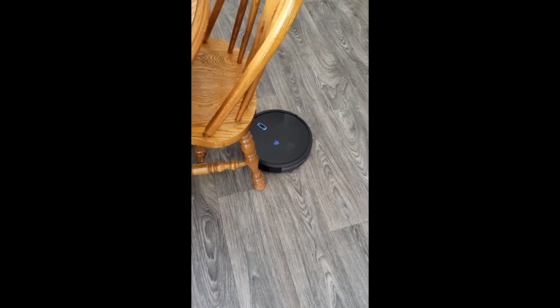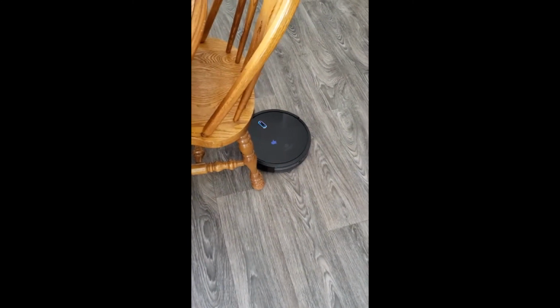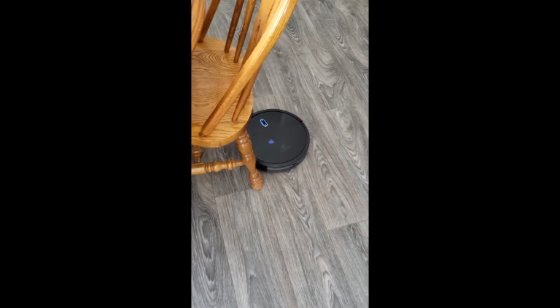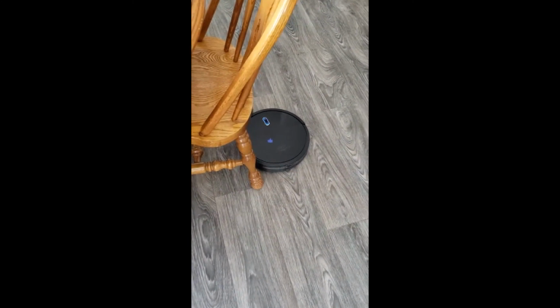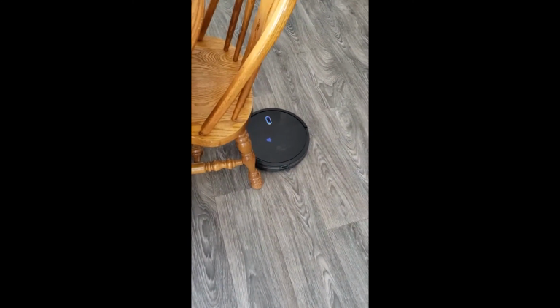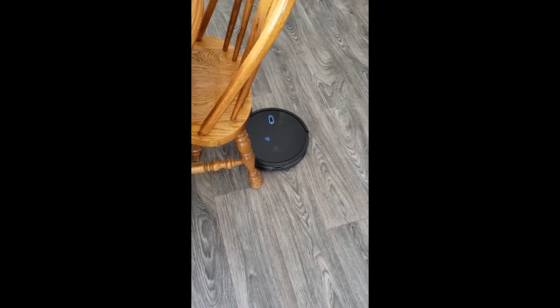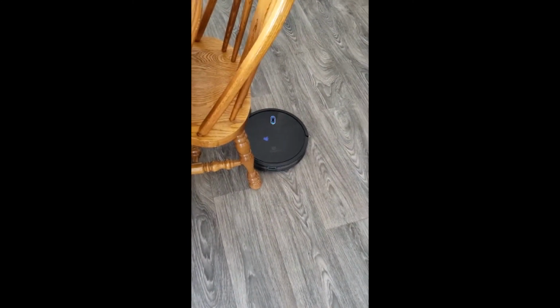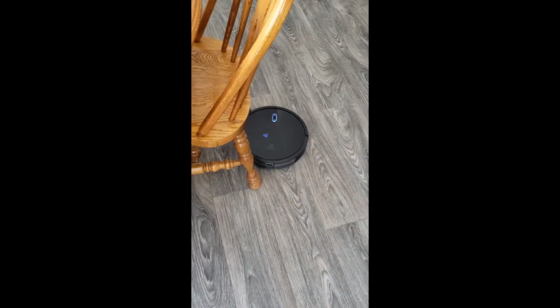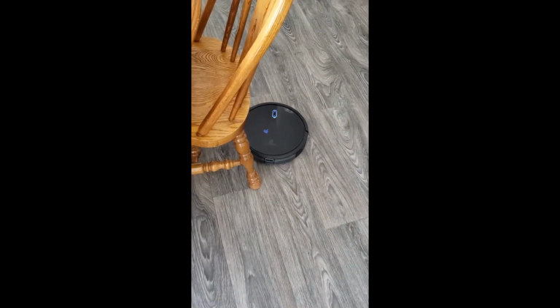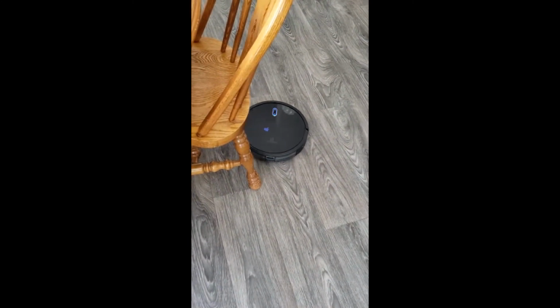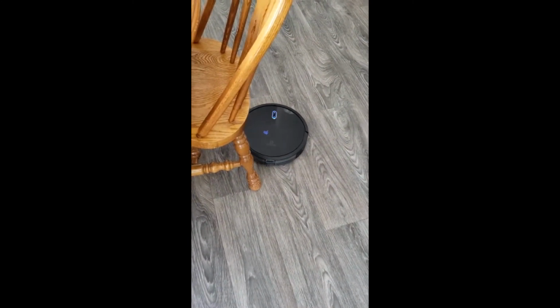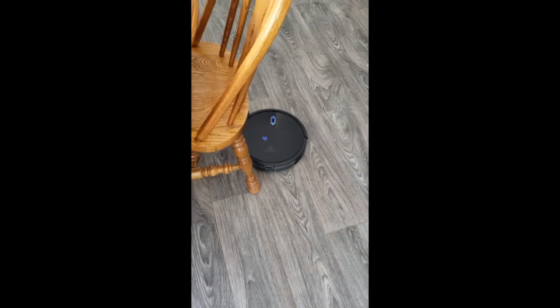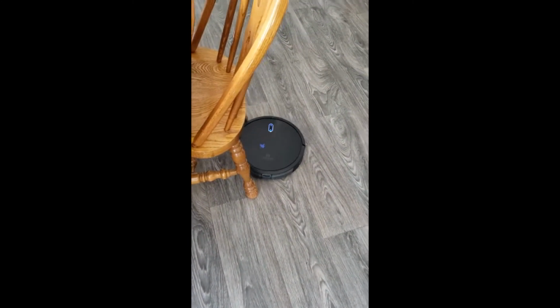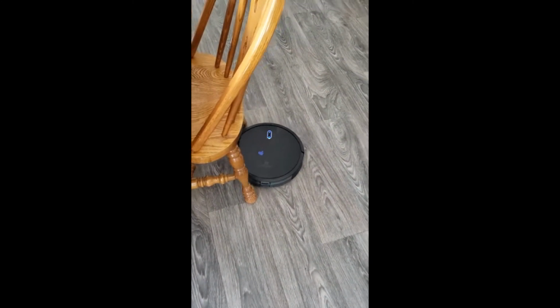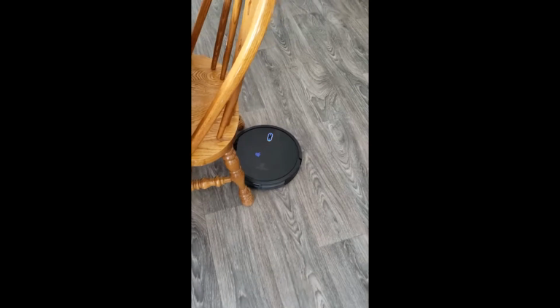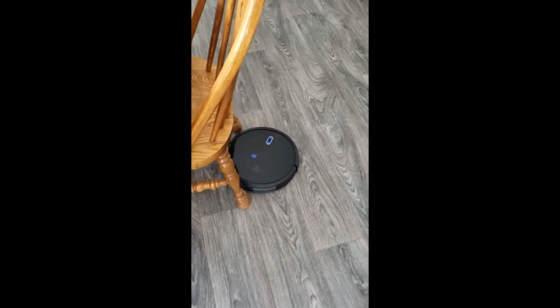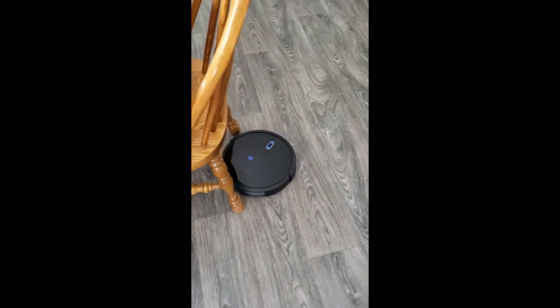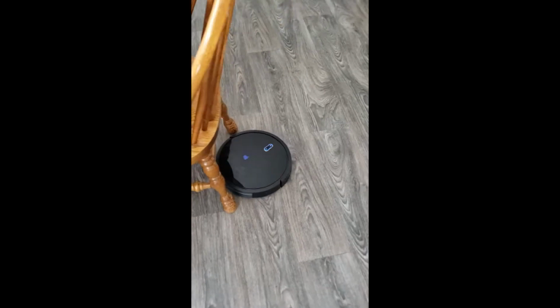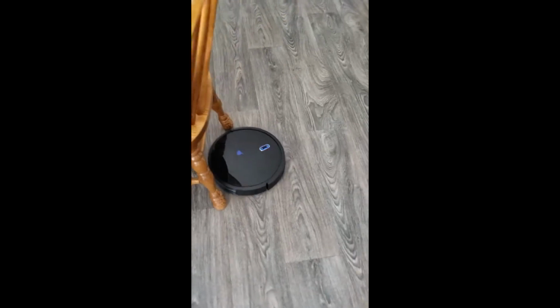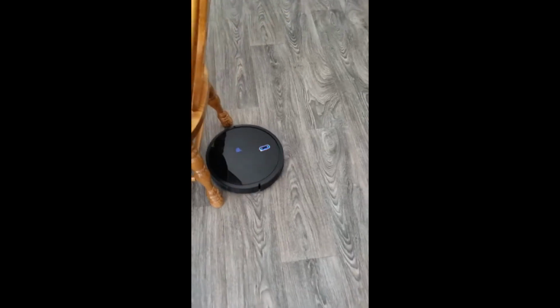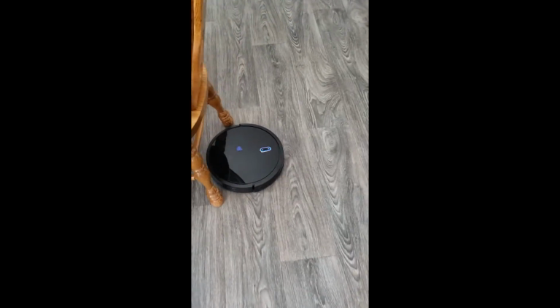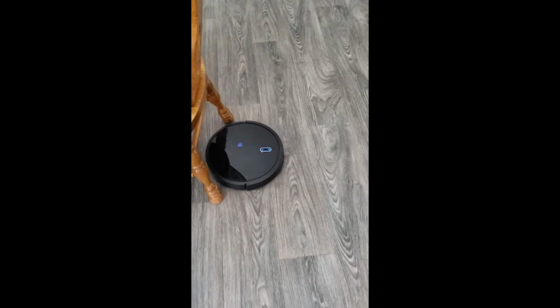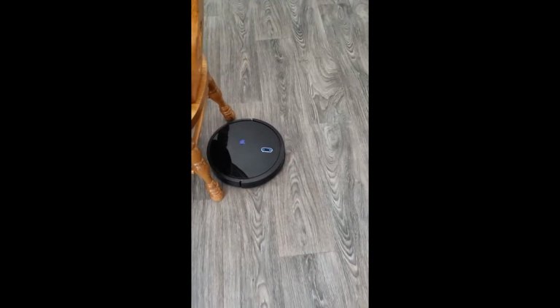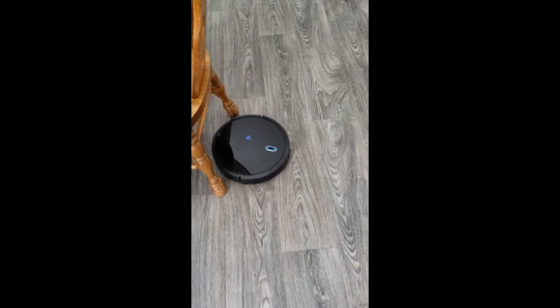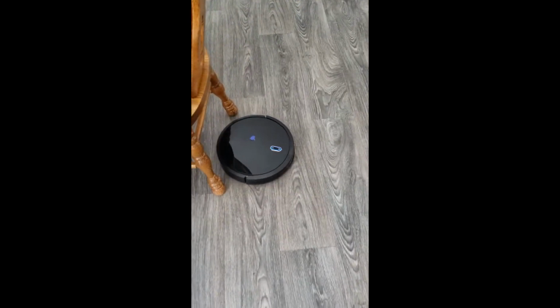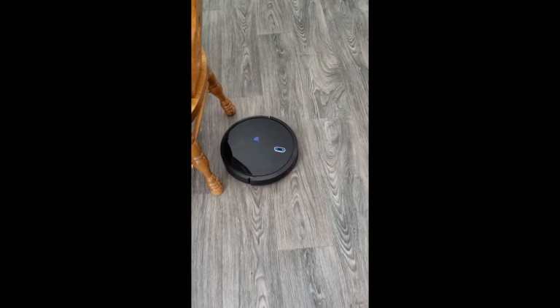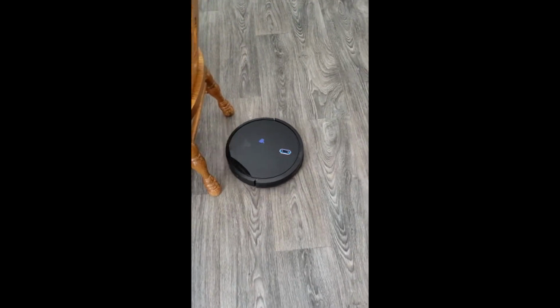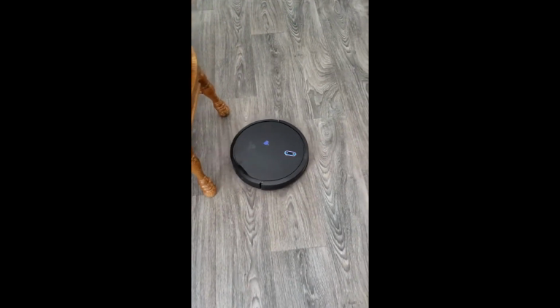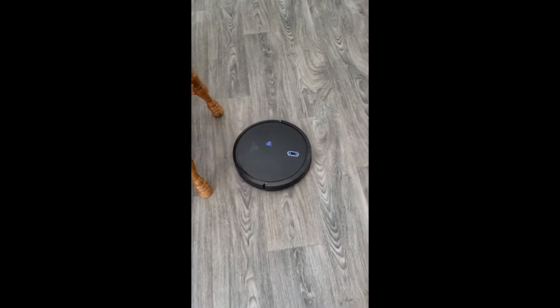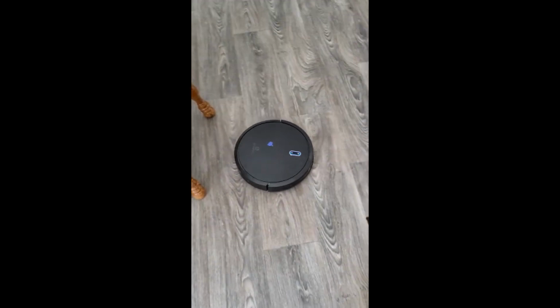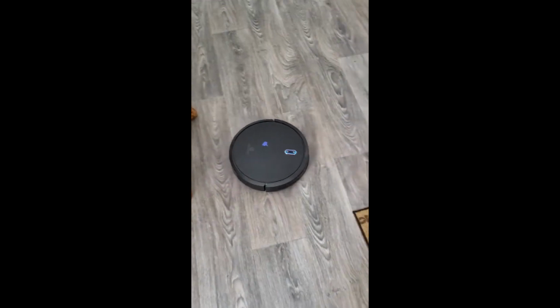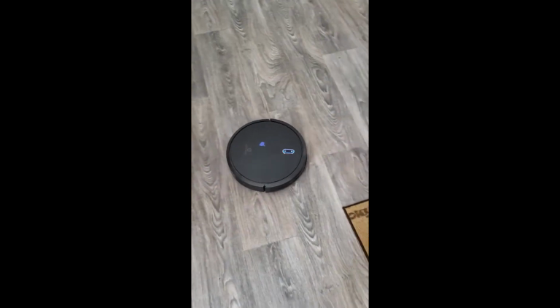Like I said, it runs like one and a half hours. It goes back to its charging base when it's done, or when it's out of battery.